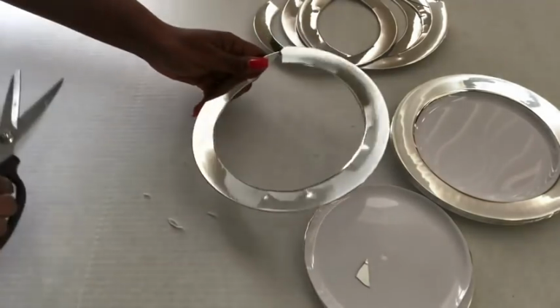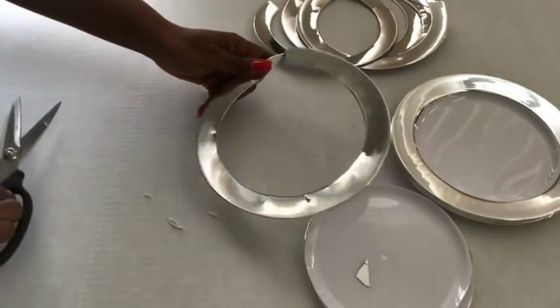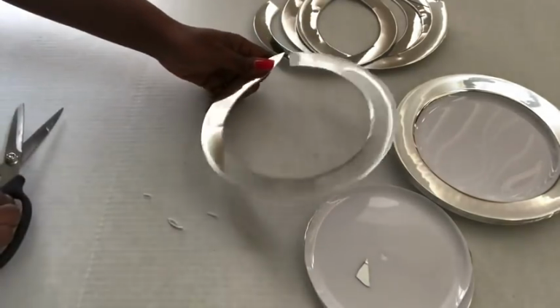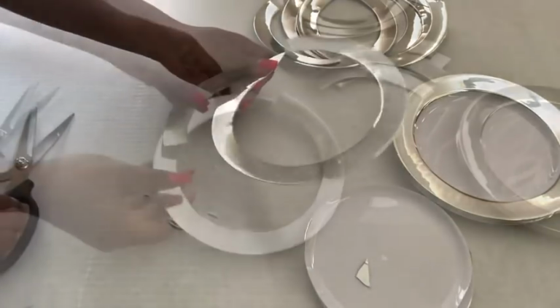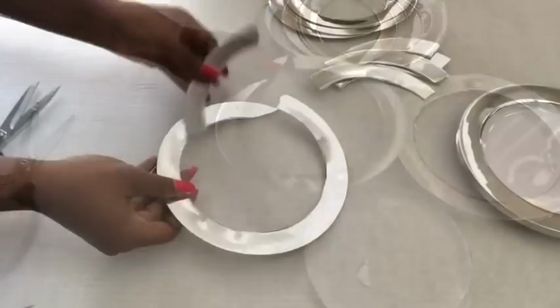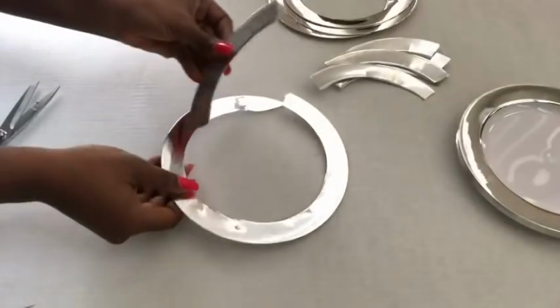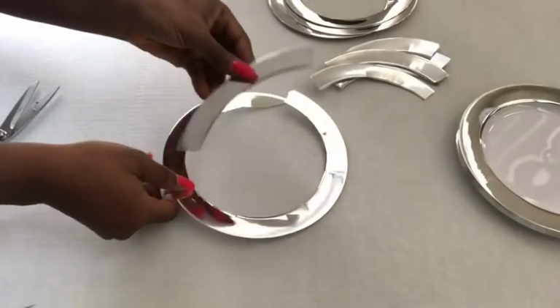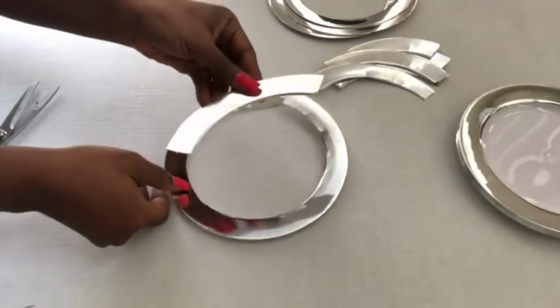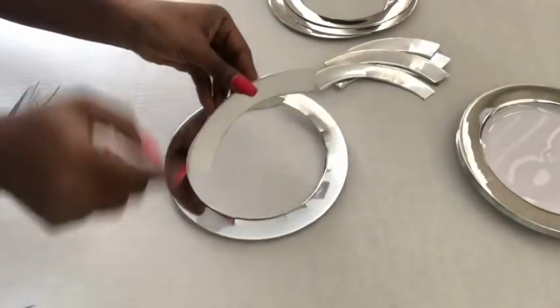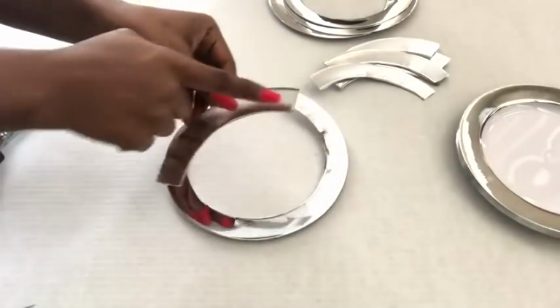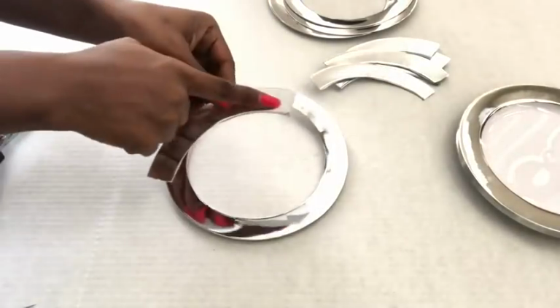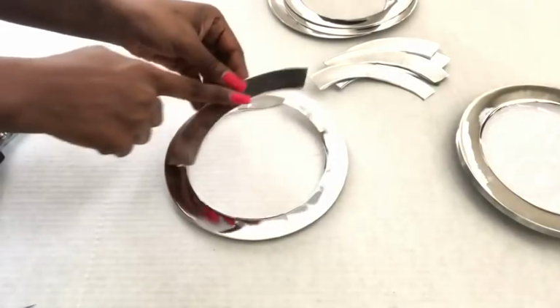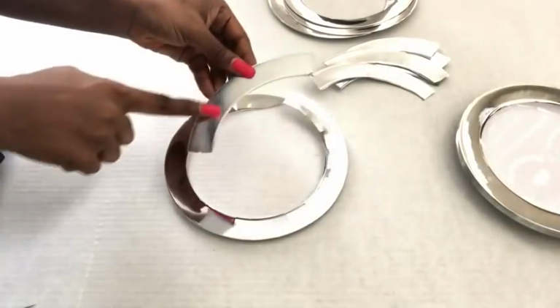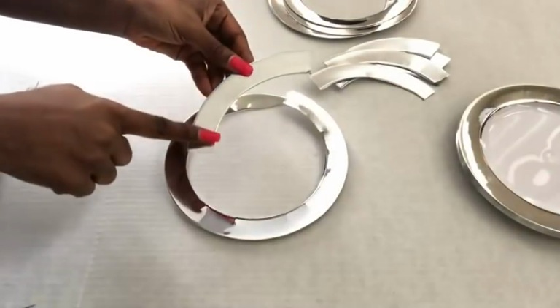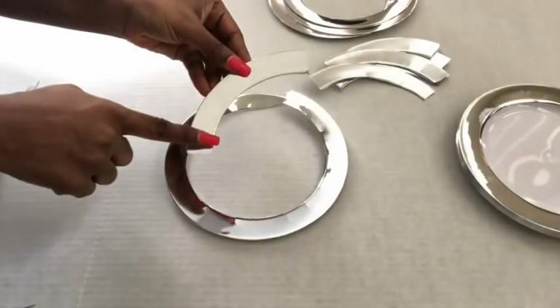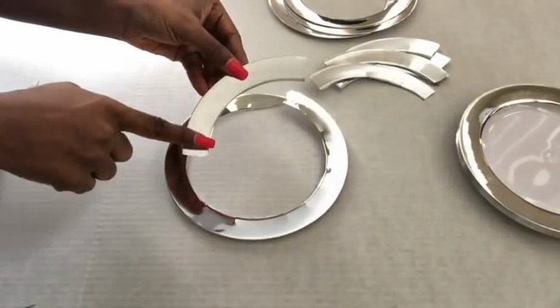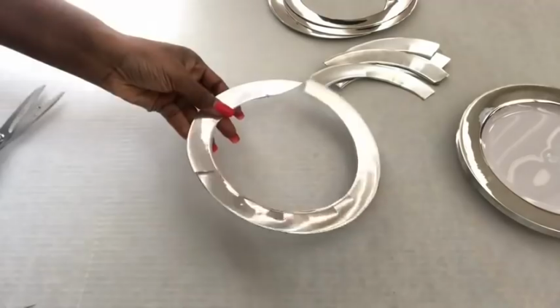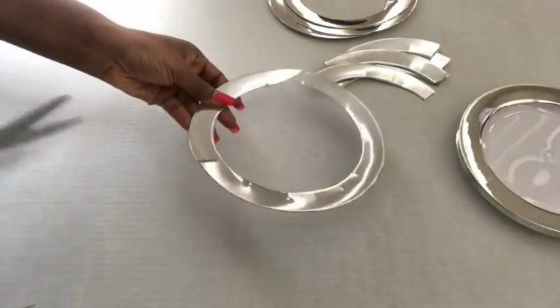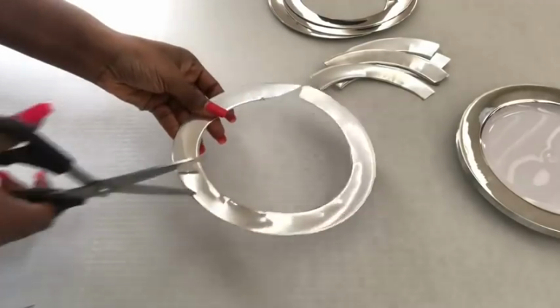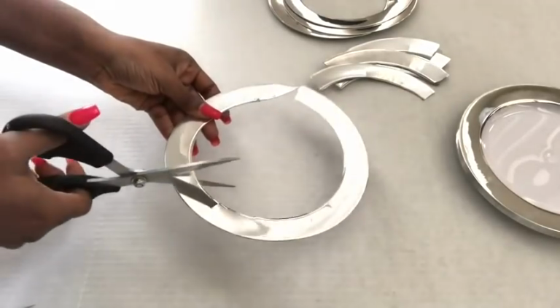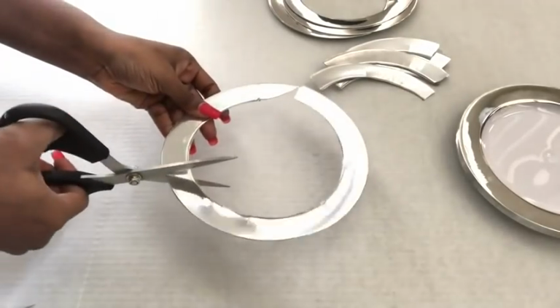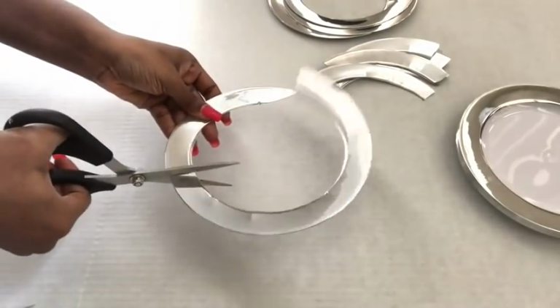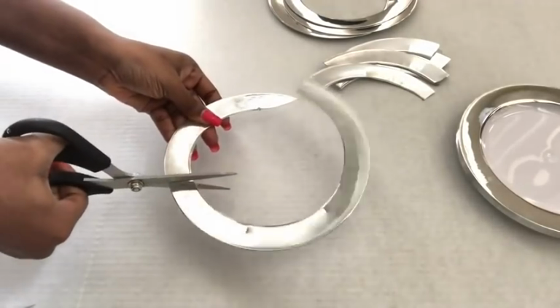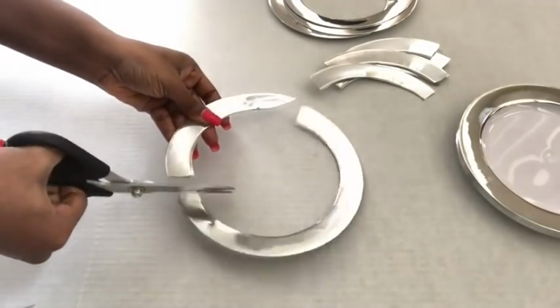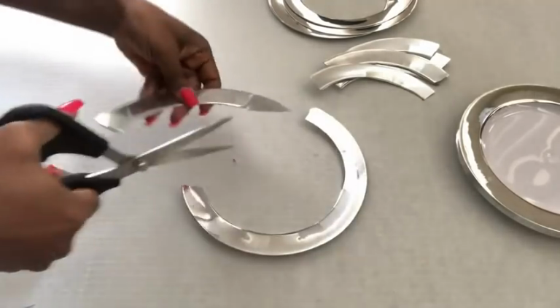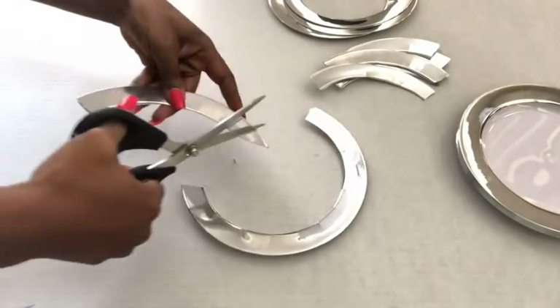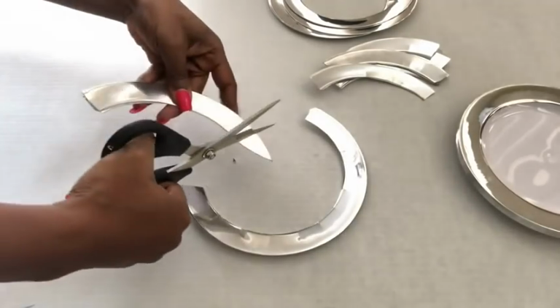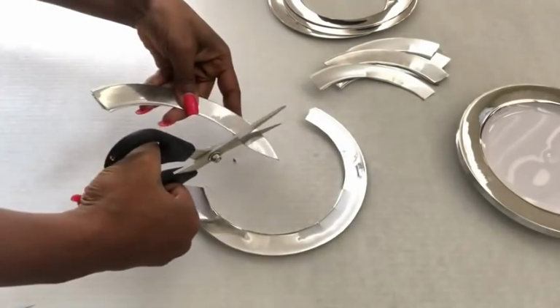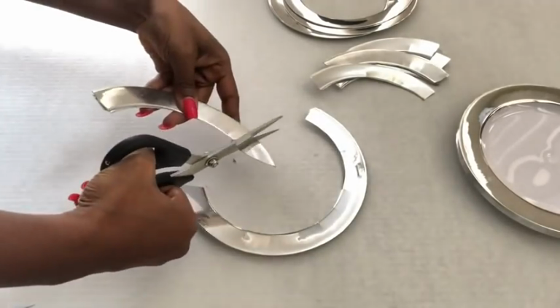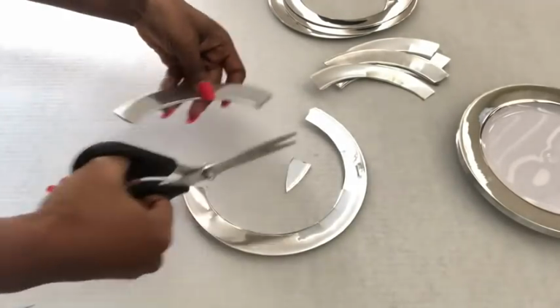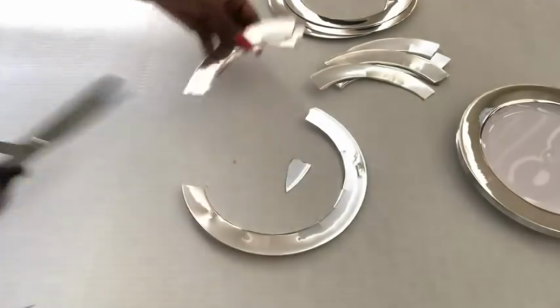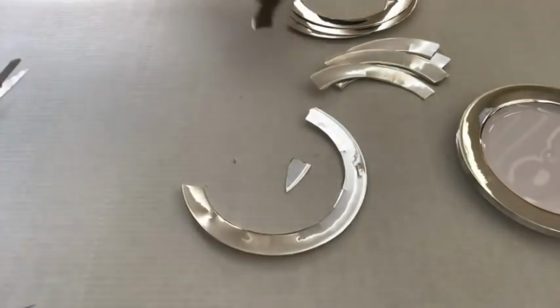I'm gonna be cutting them to different sizes. This is the first size — all I did was to place the size that I wanted on top of the round ring and cut the remaining pieces.